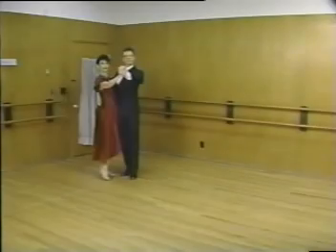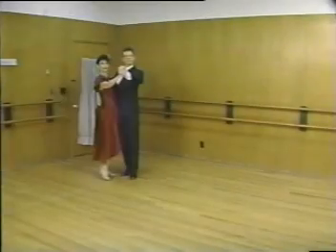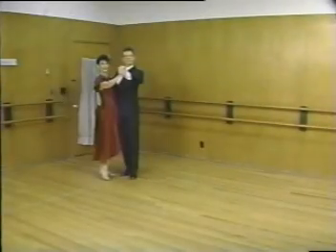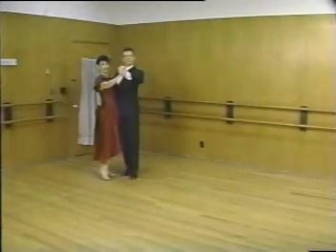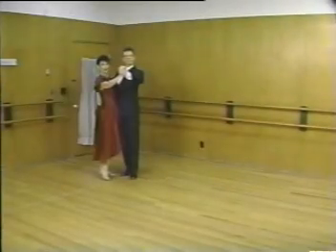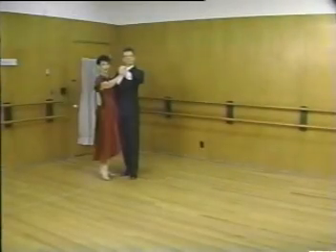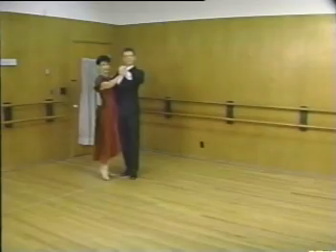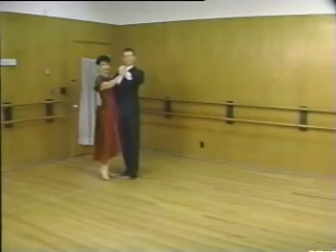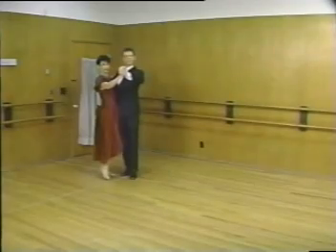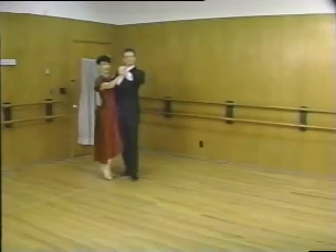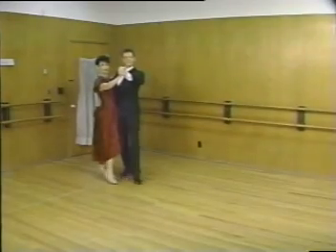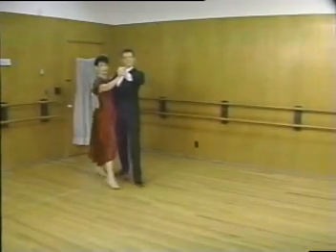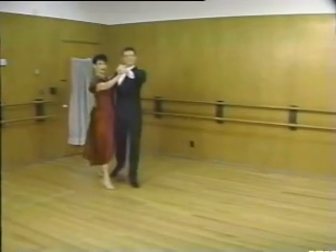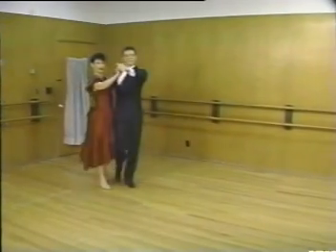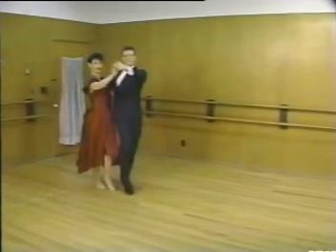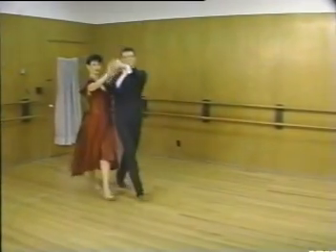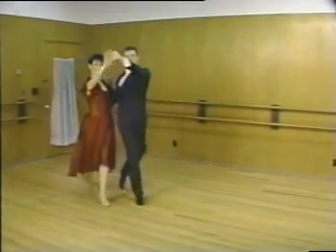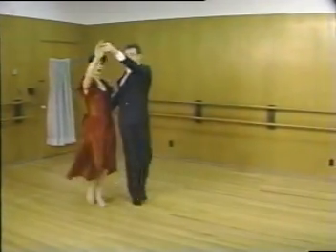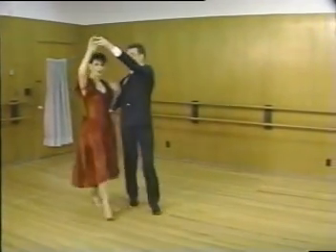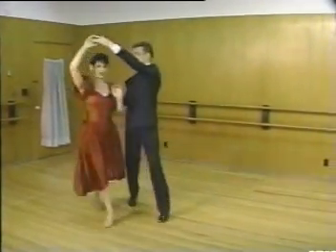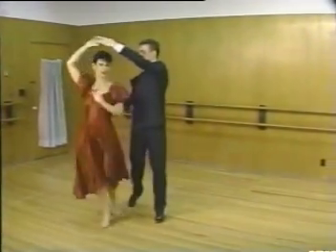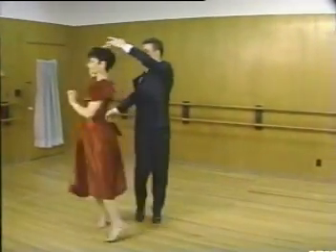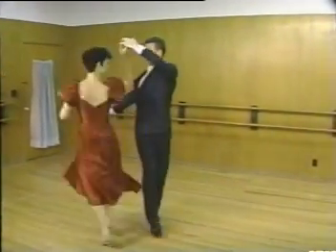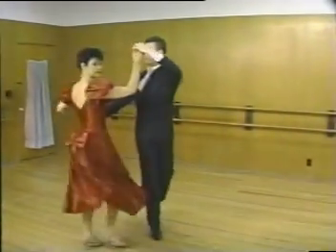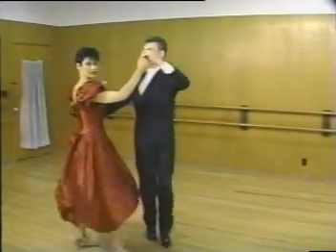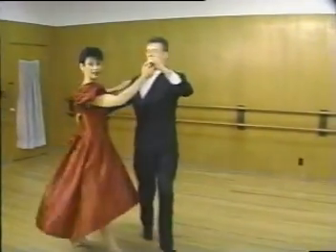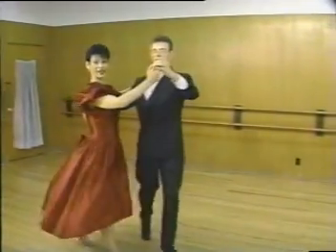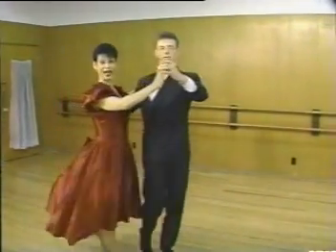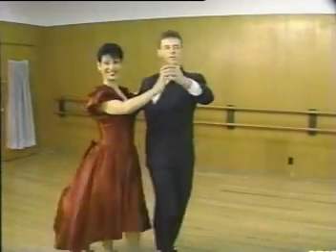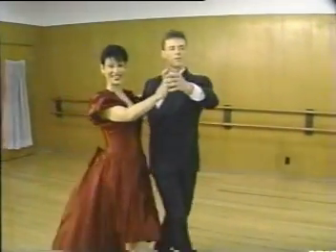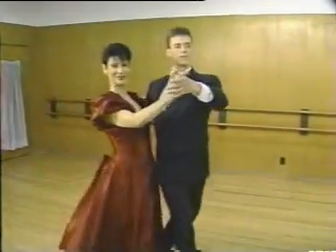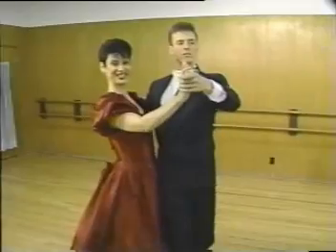Now with the partner: two steps in promenade, quick turn, back to dance position.